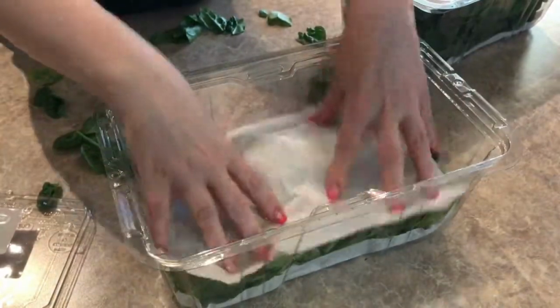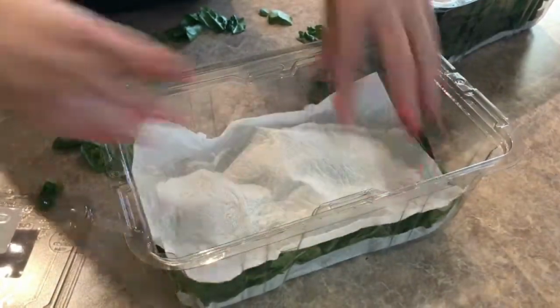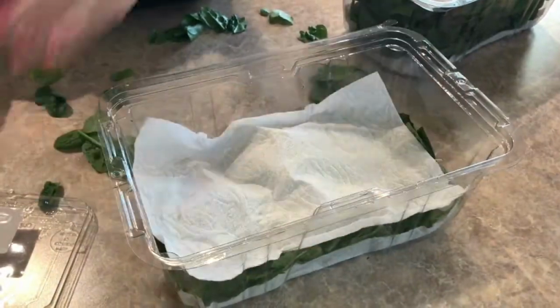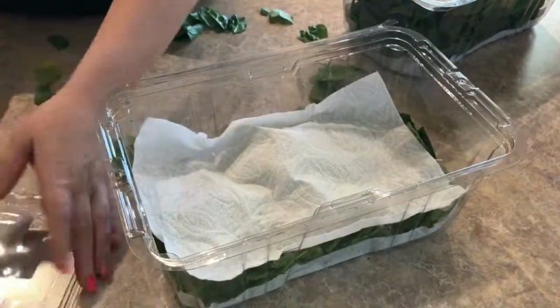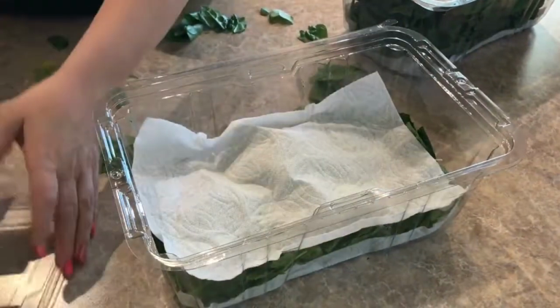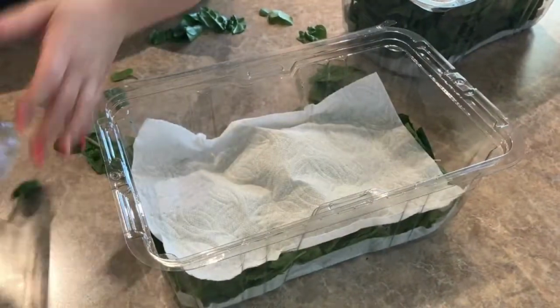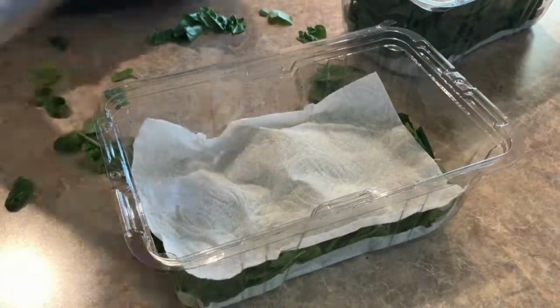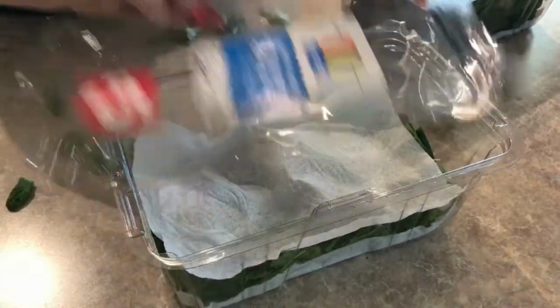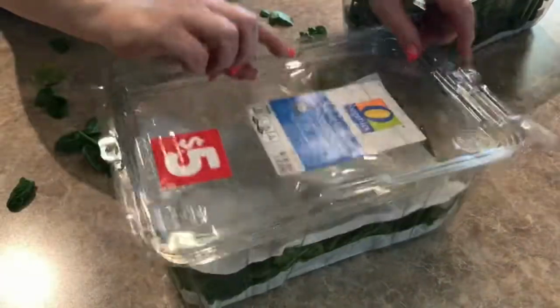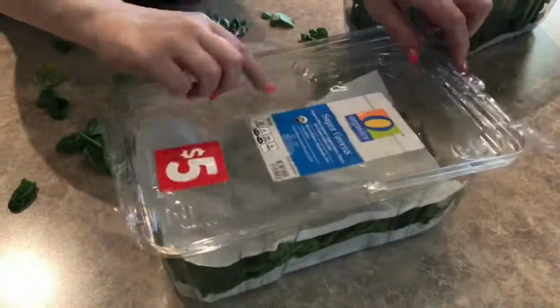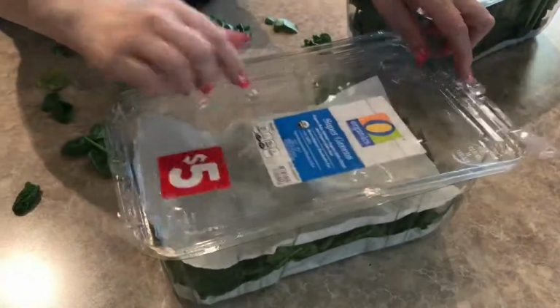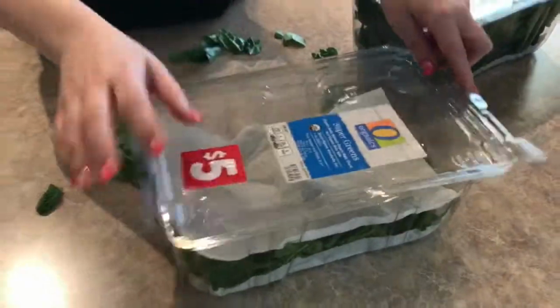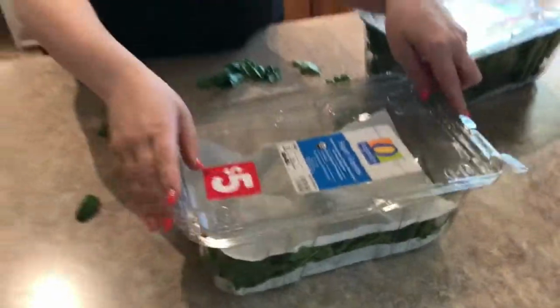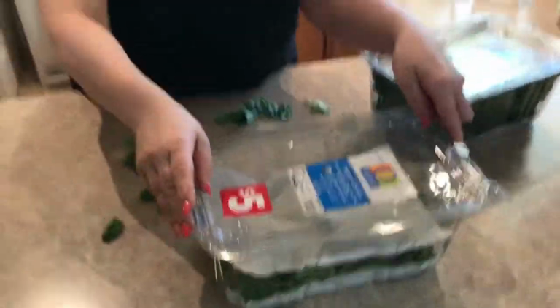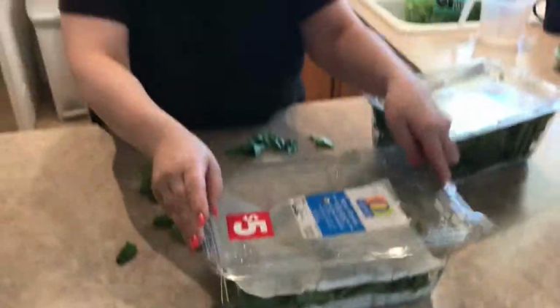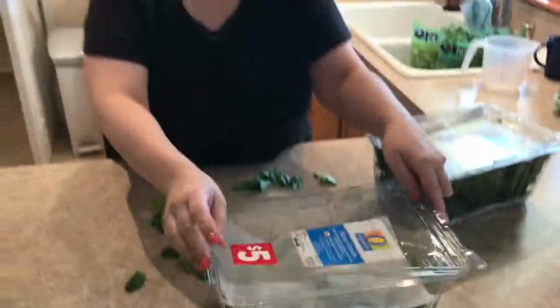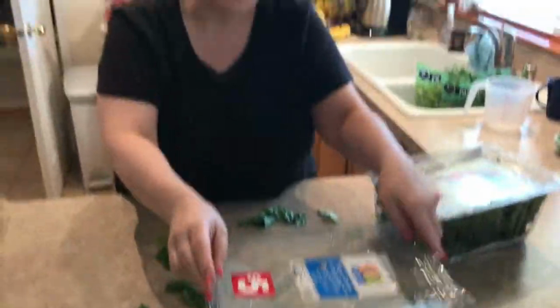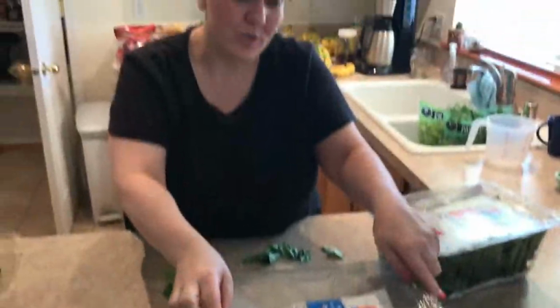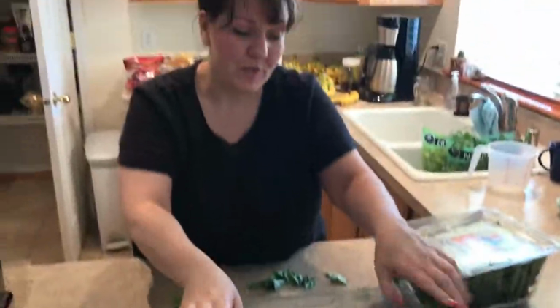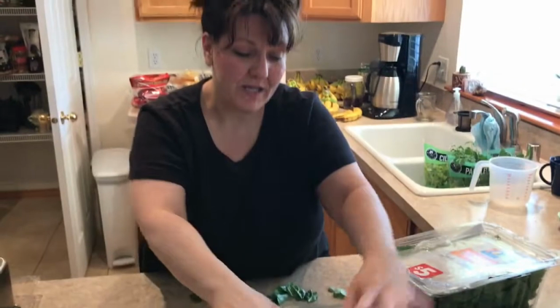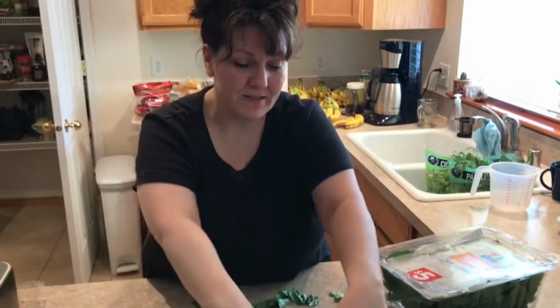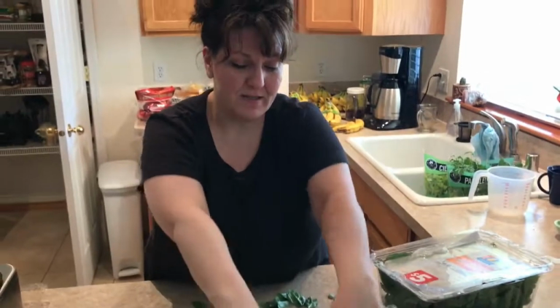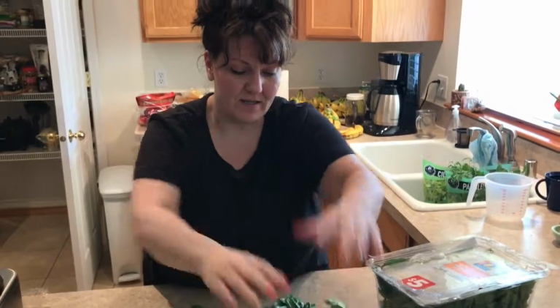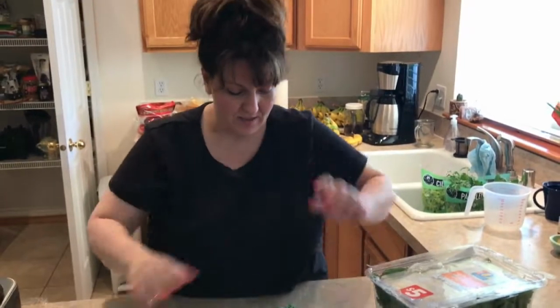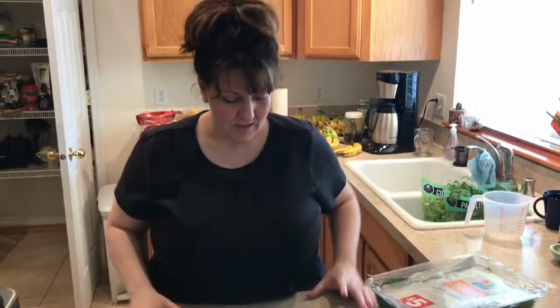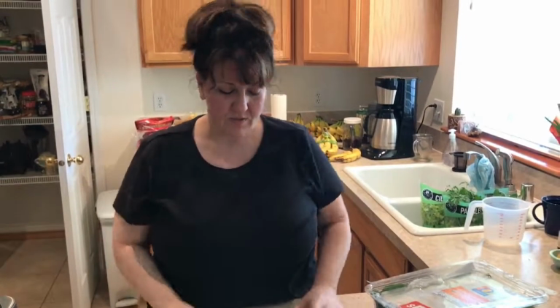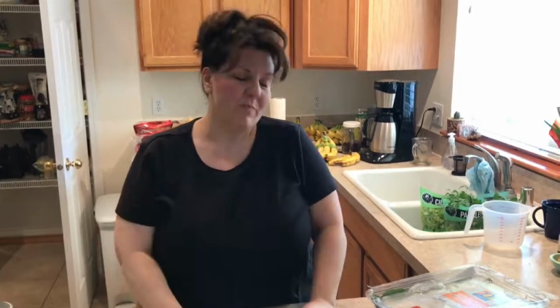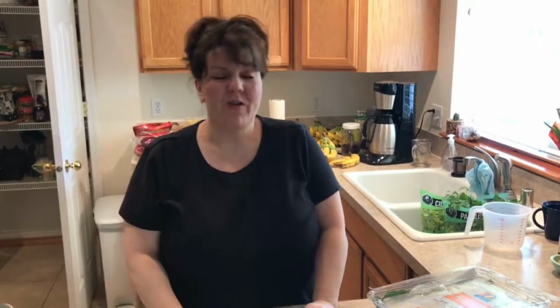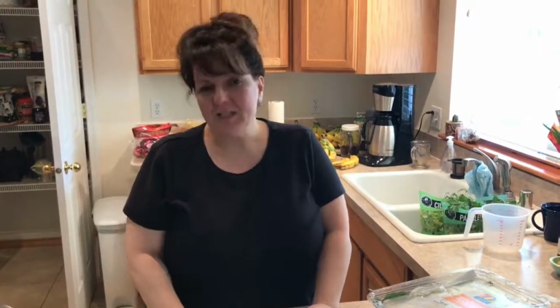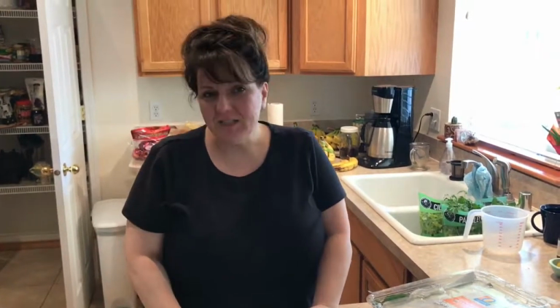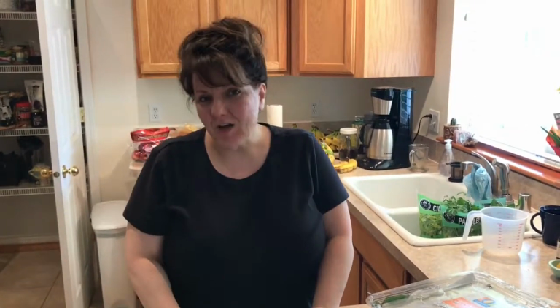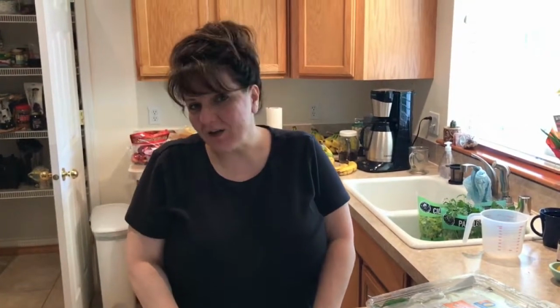So that is how you store your greens to keep them fresh longer.